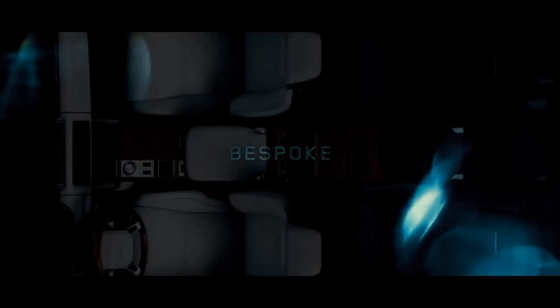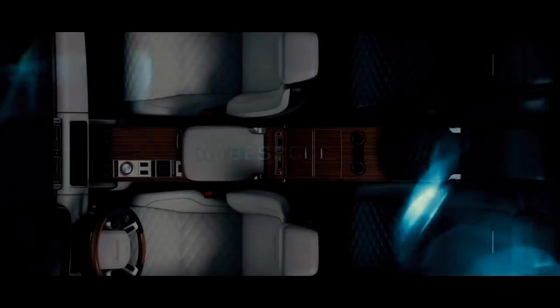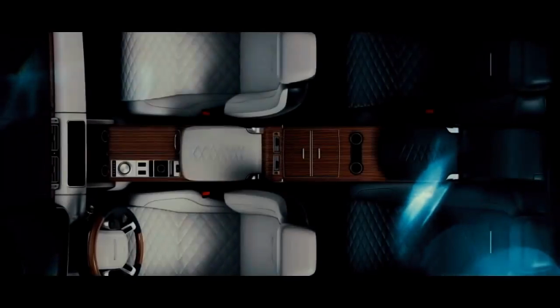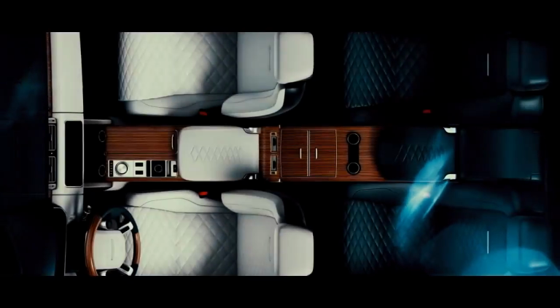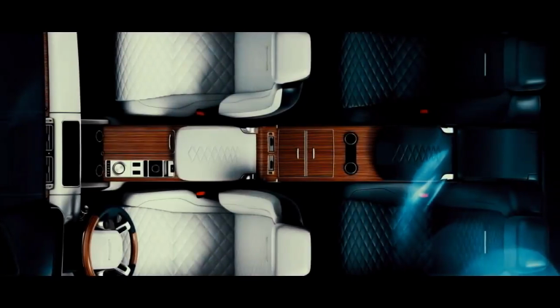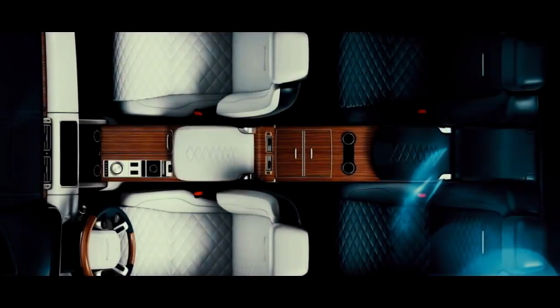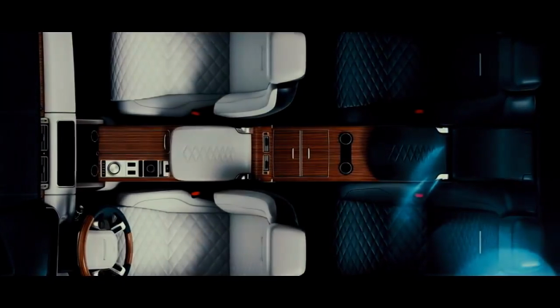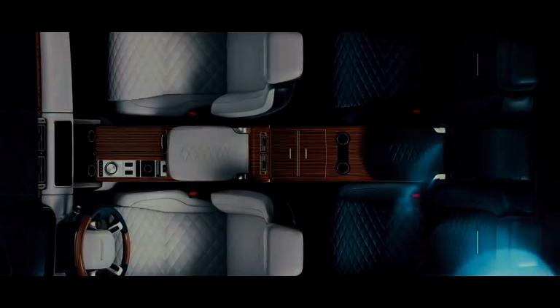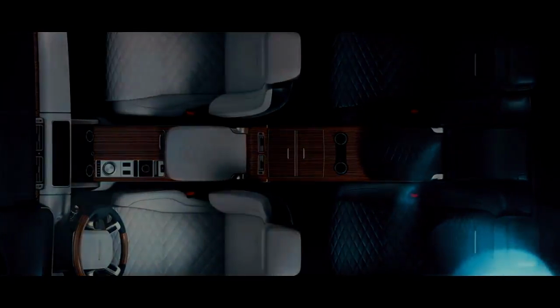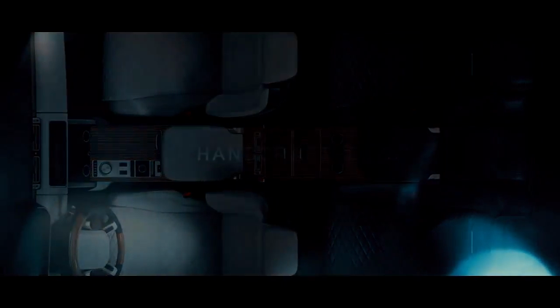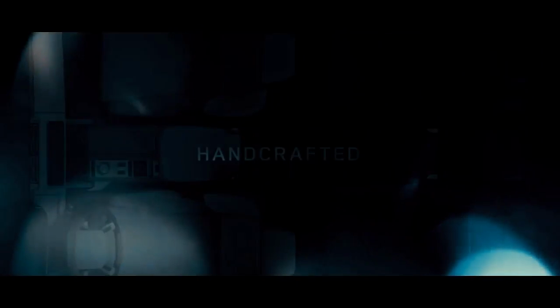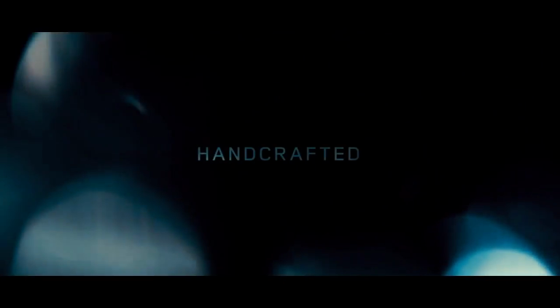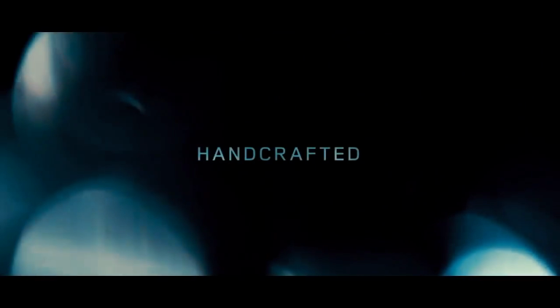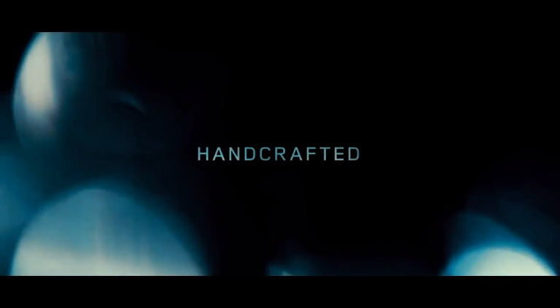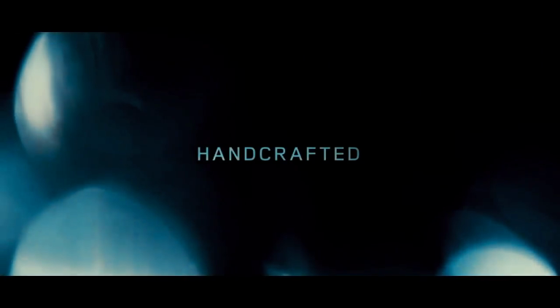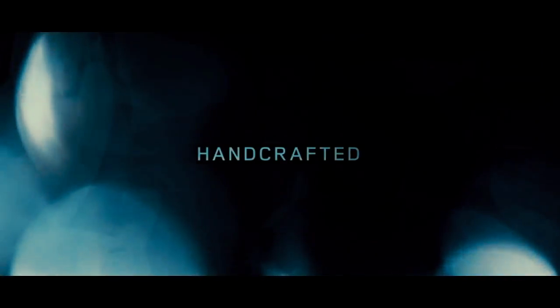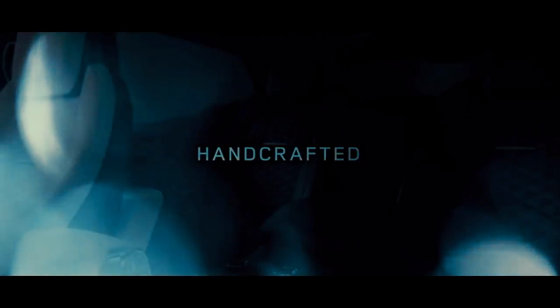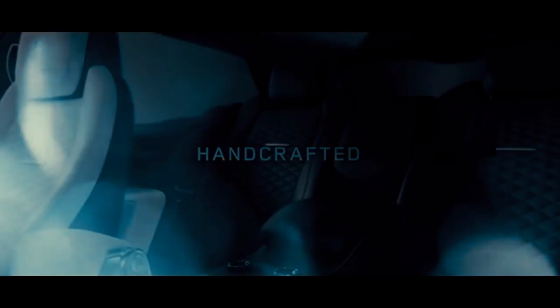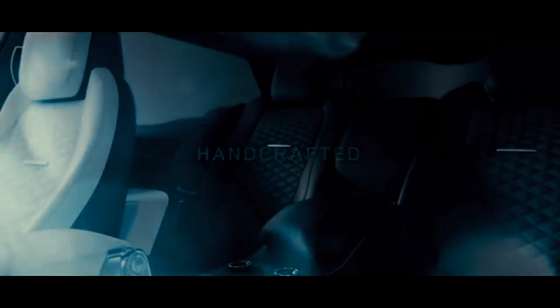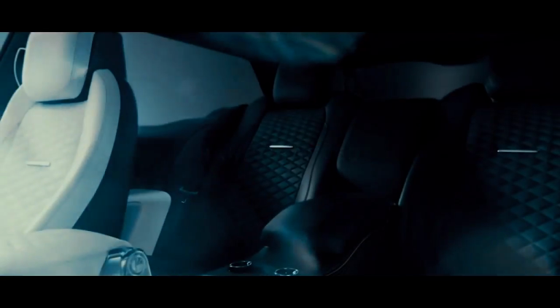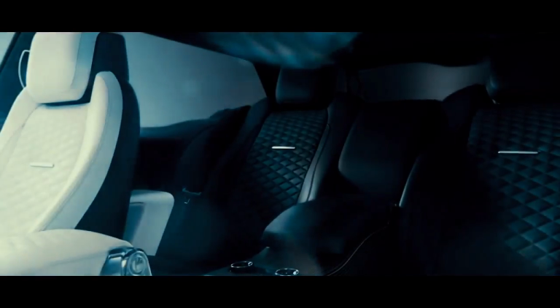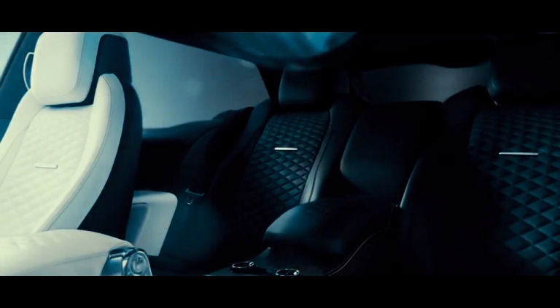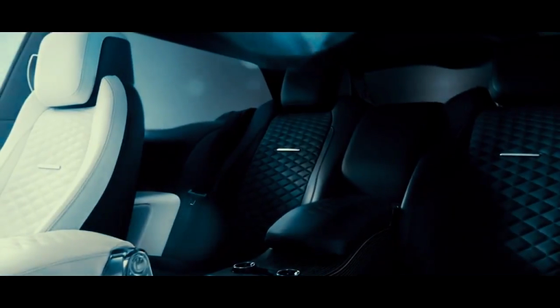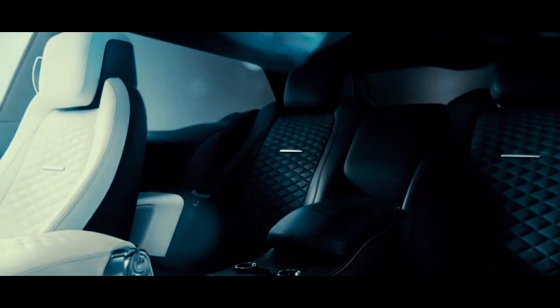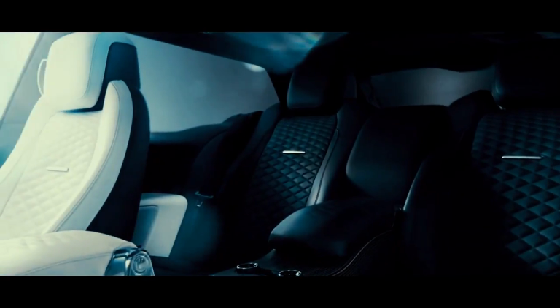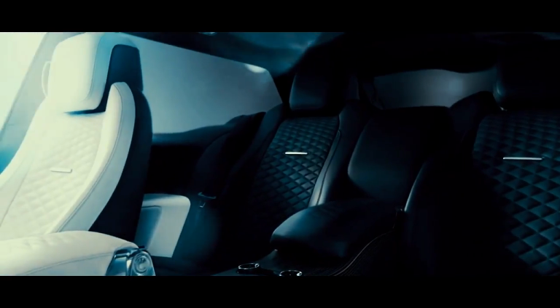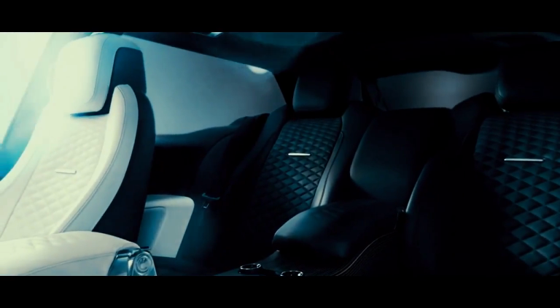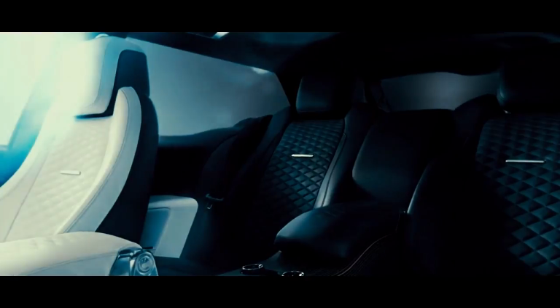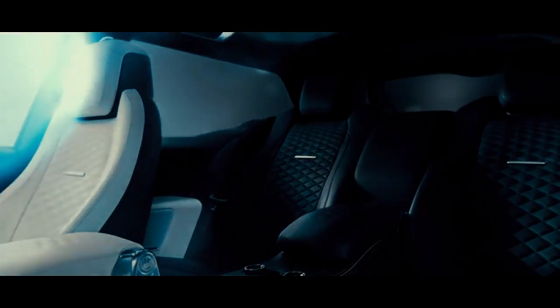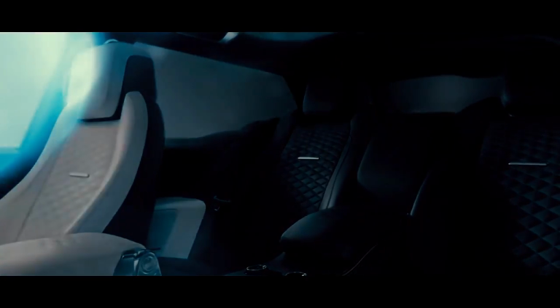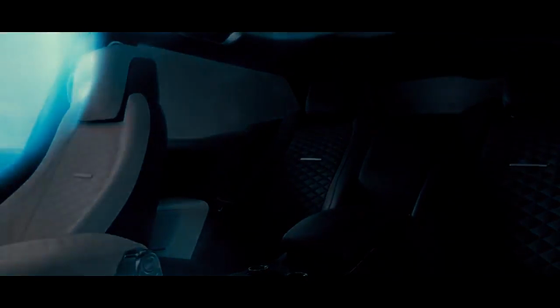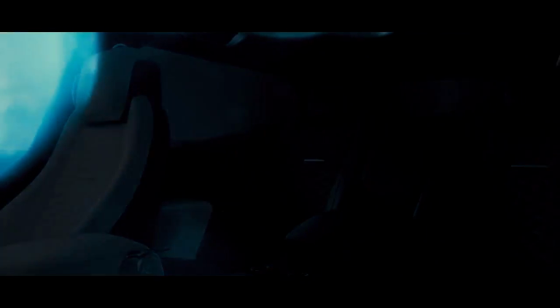The SV Roadster sits slightly lower than the standard Range Rover, and the air-spring suspension reflects this.